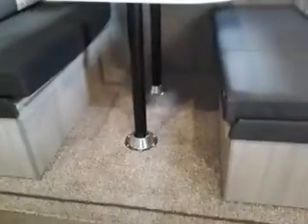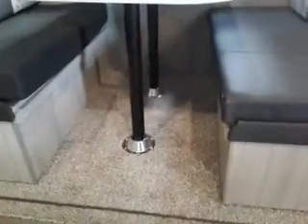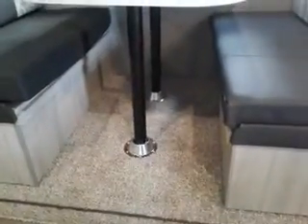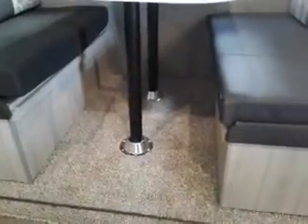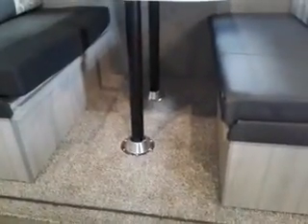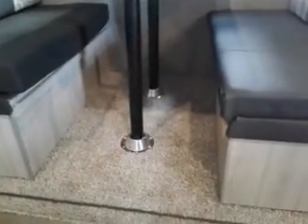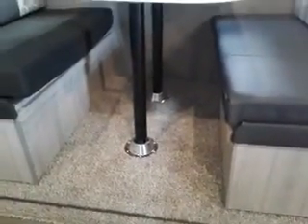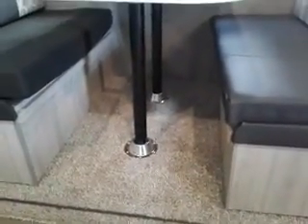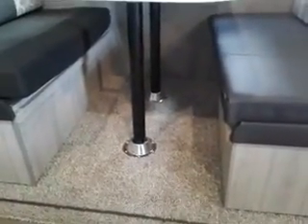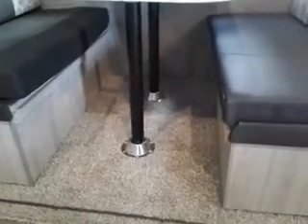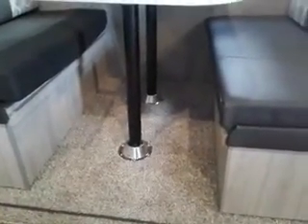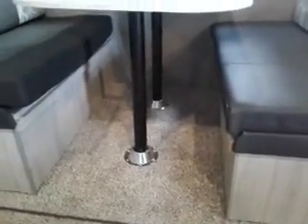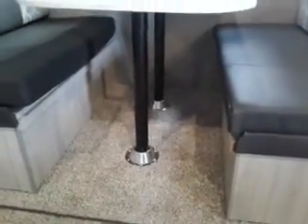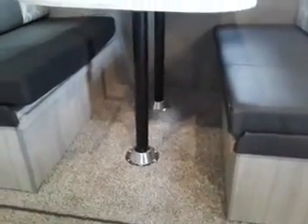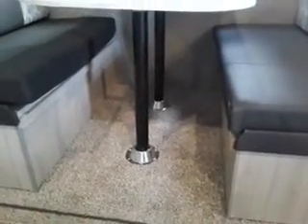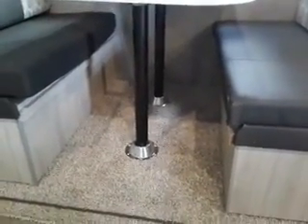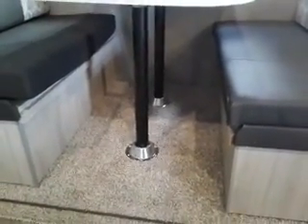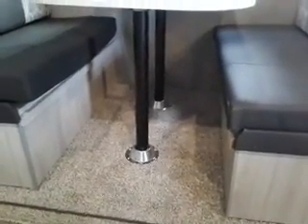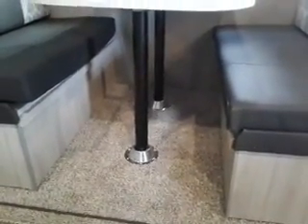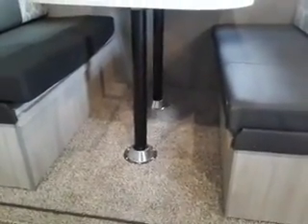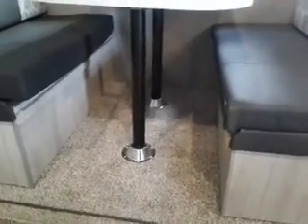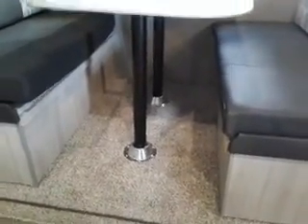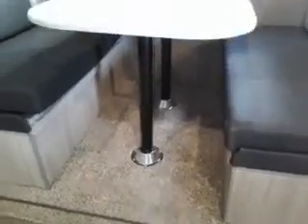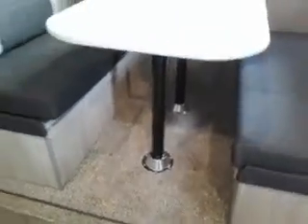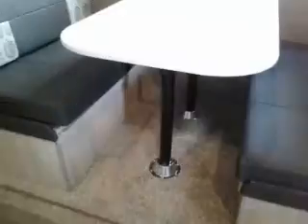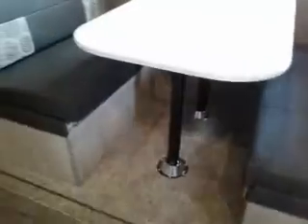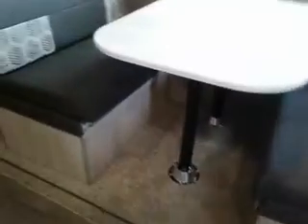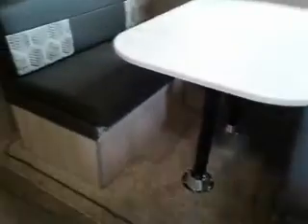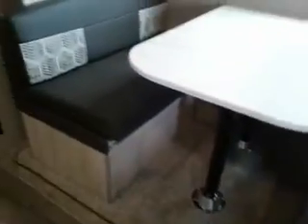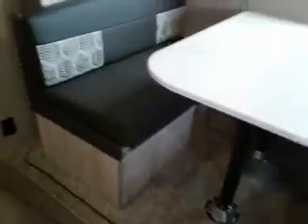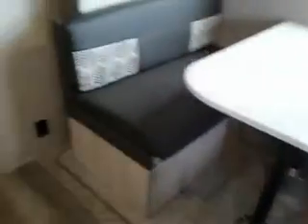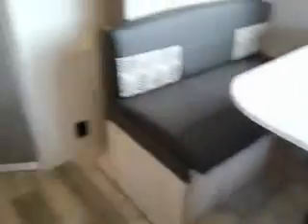Very cool. That's kind of the new table legs — they've got the black coating on. Very cute.